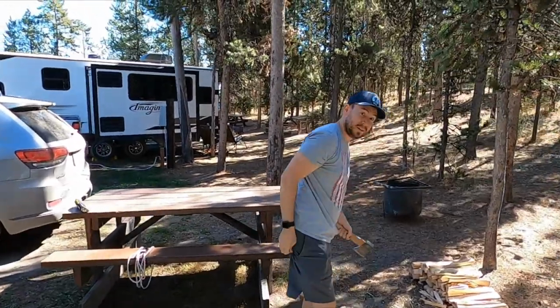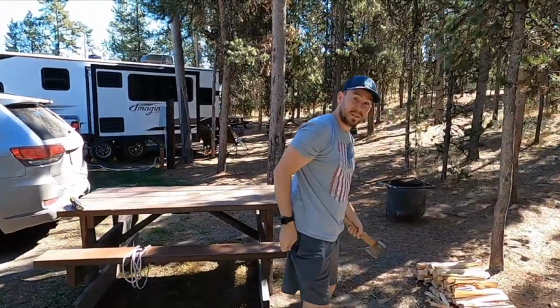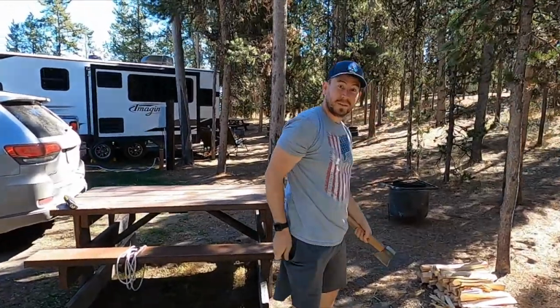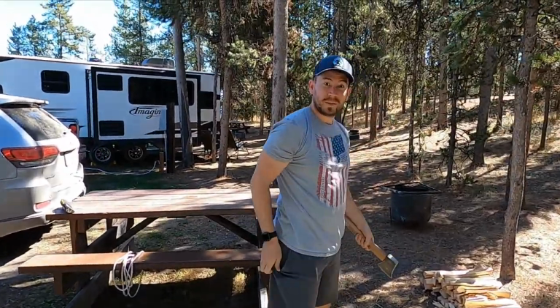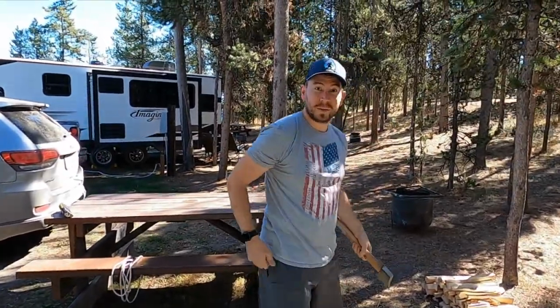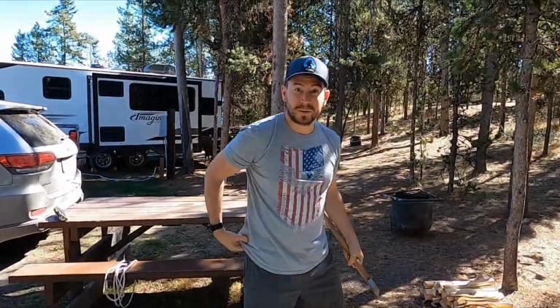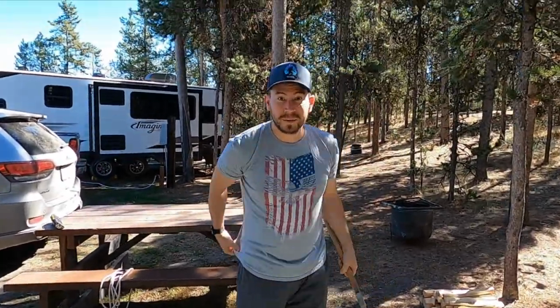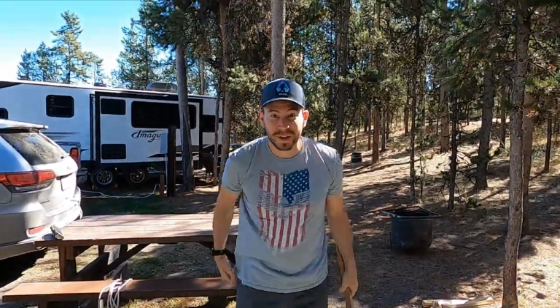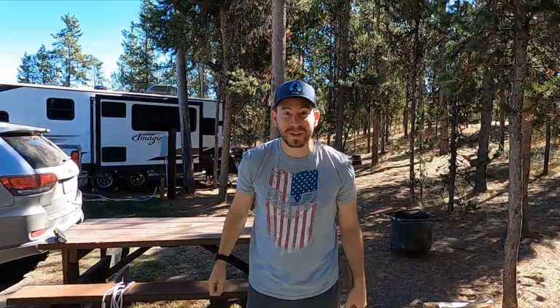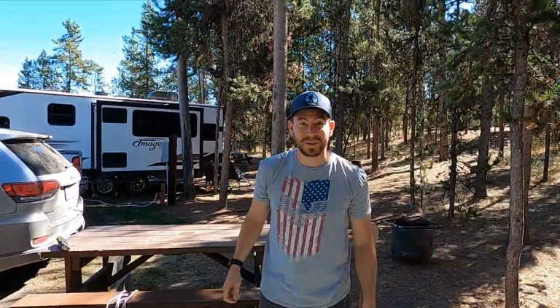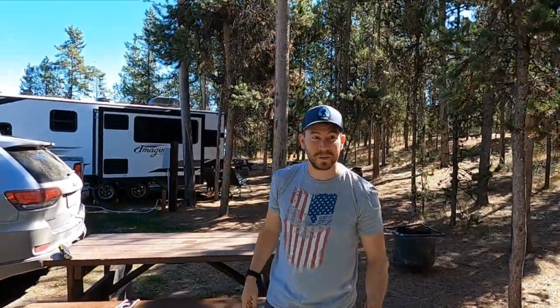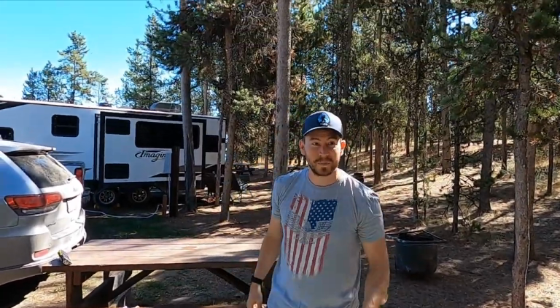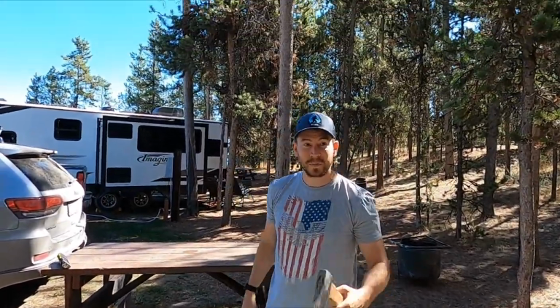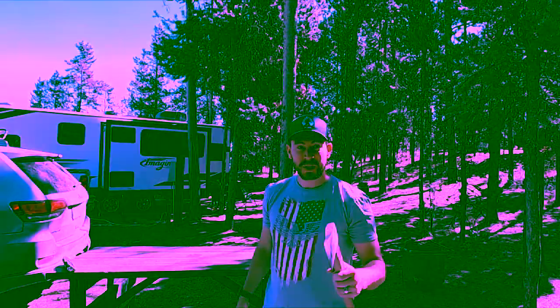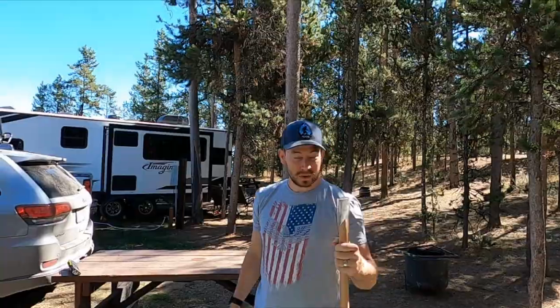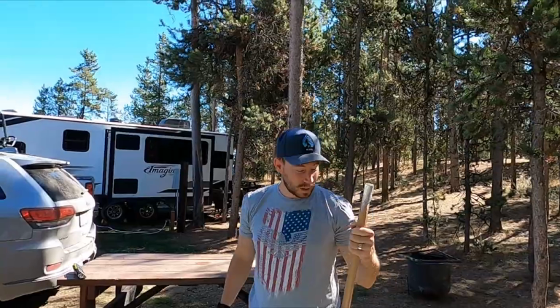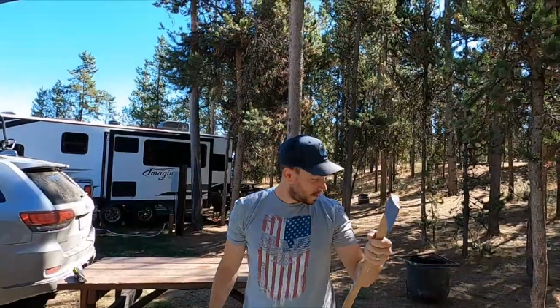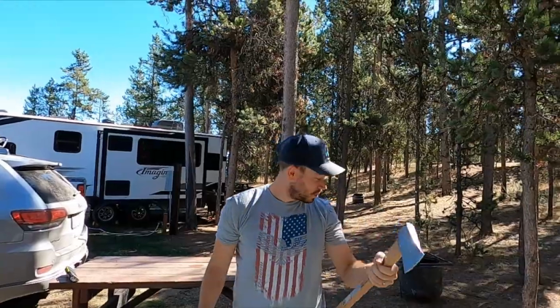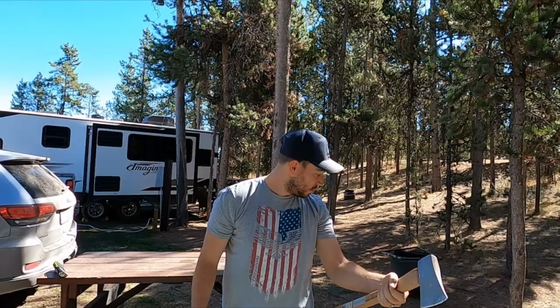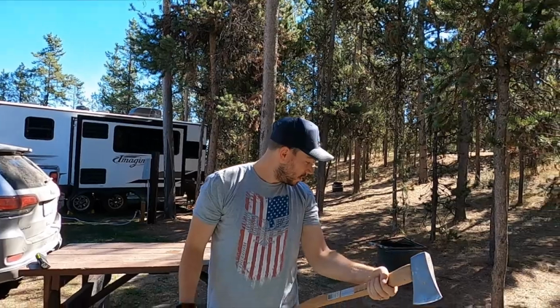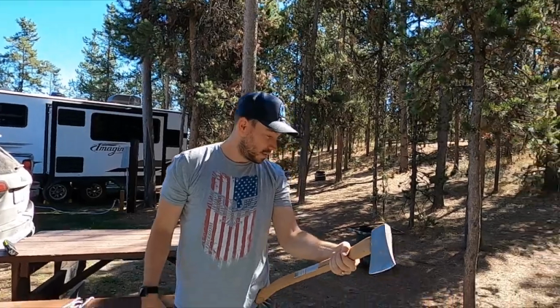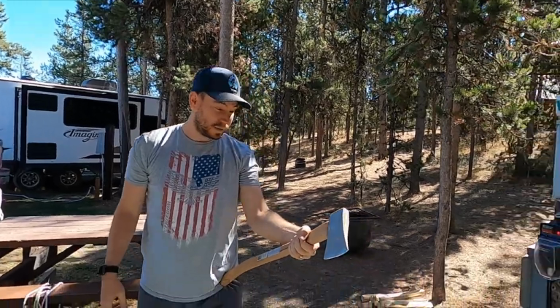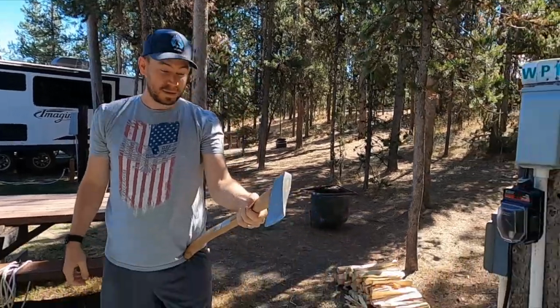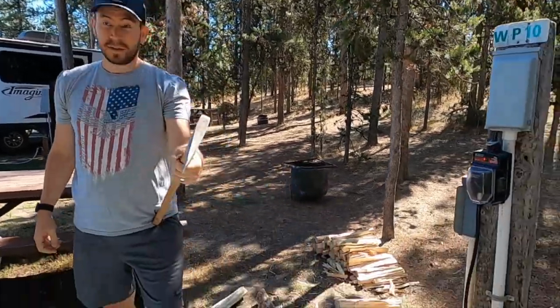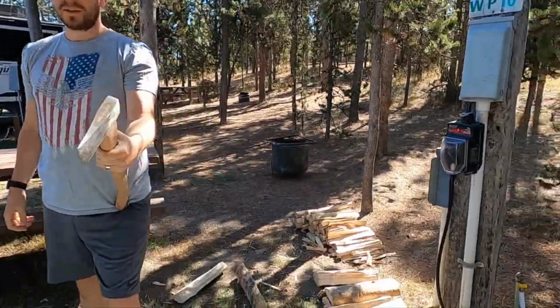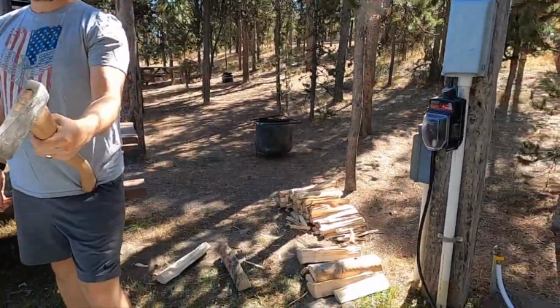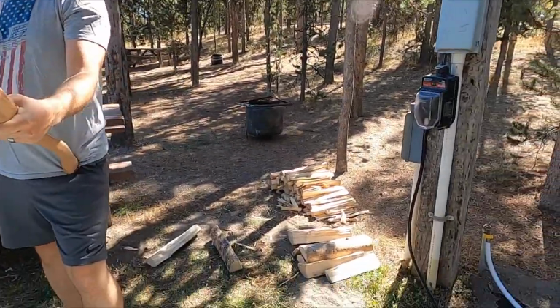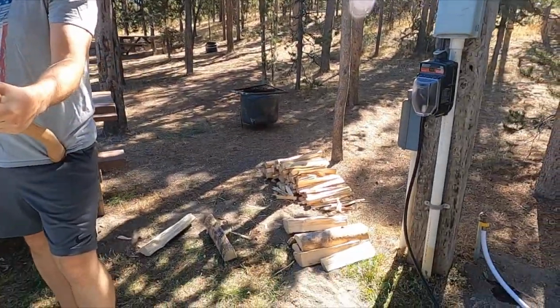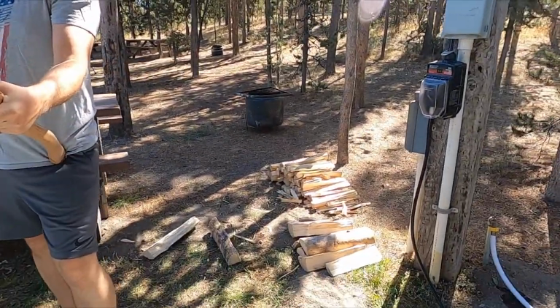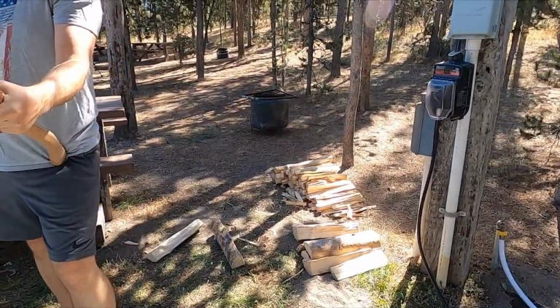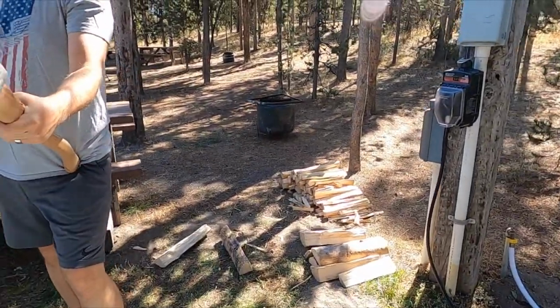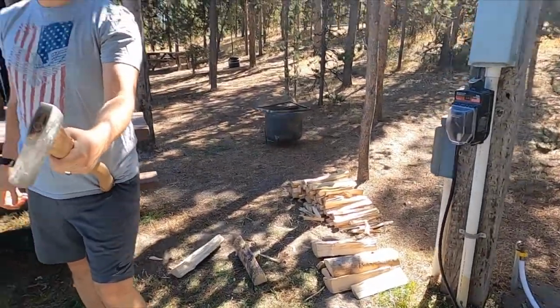Hey babe, what are you doing? Hi there. Just chopping up some wood. Getting ready for a fire tonight.